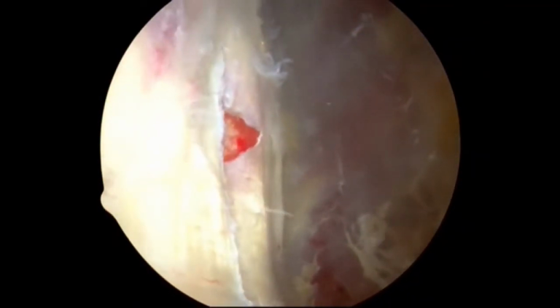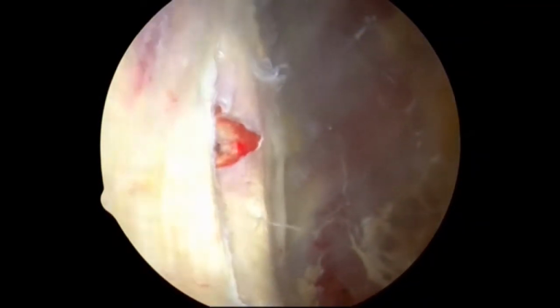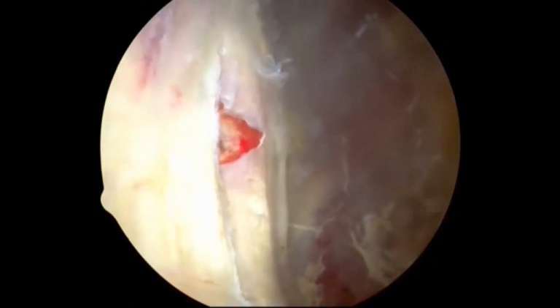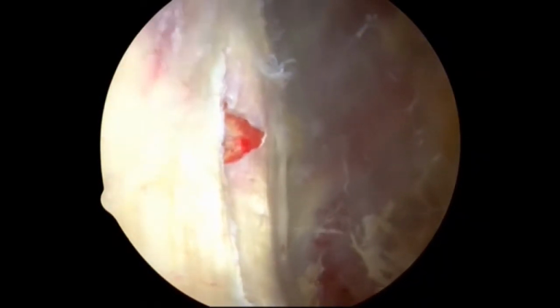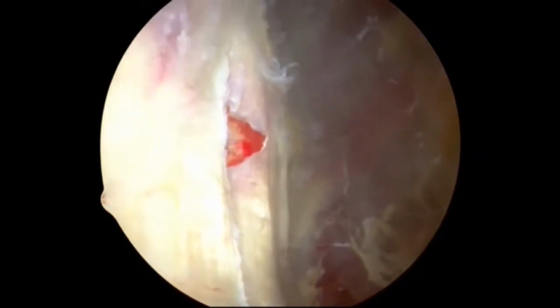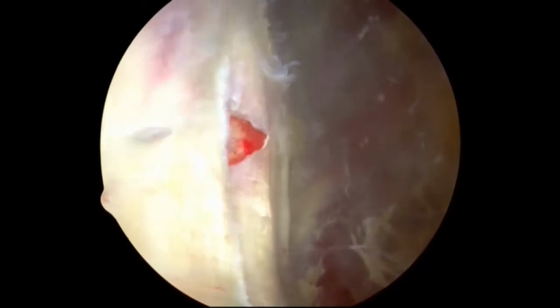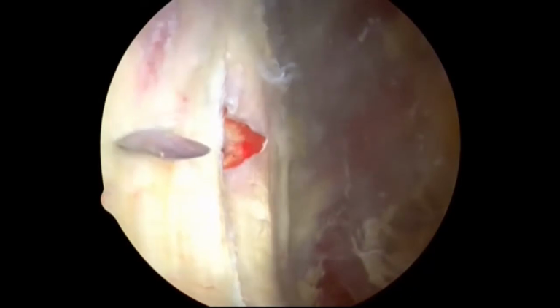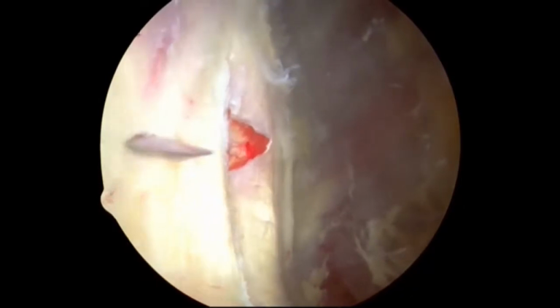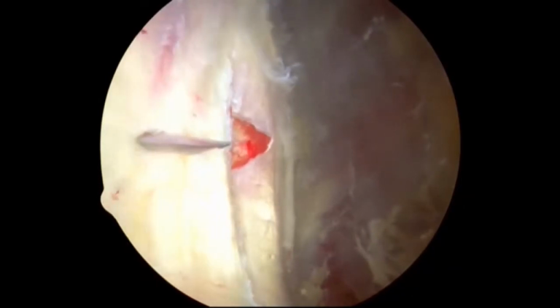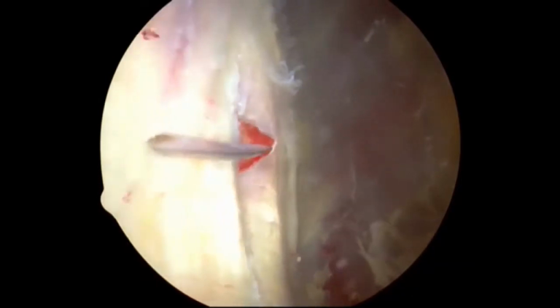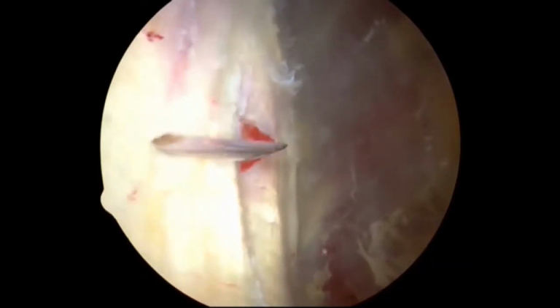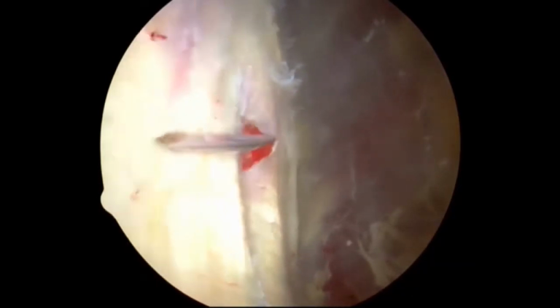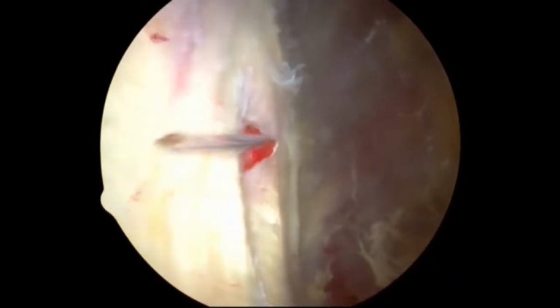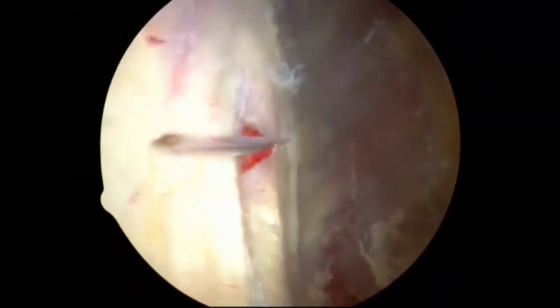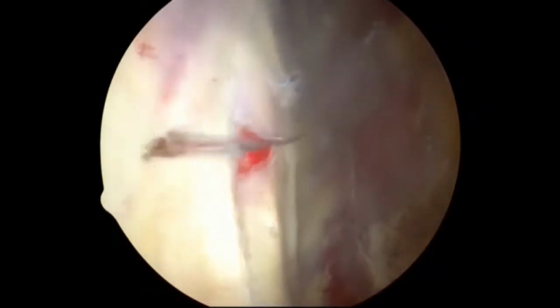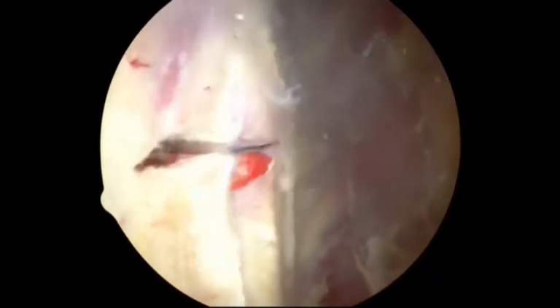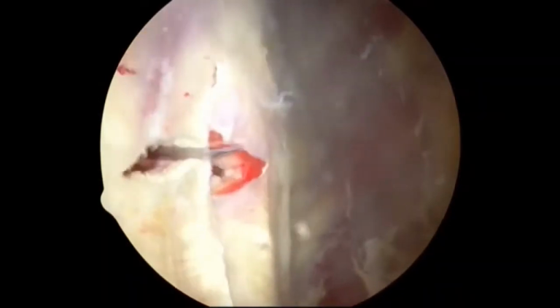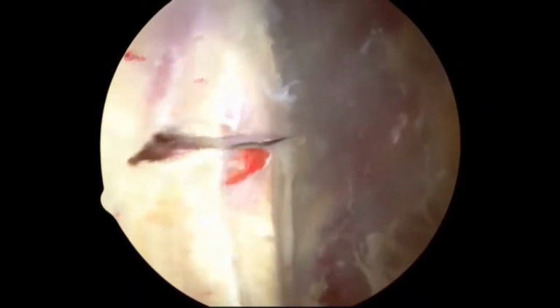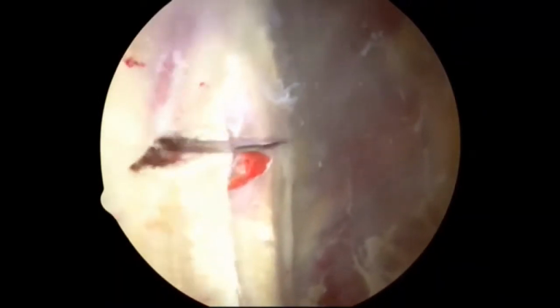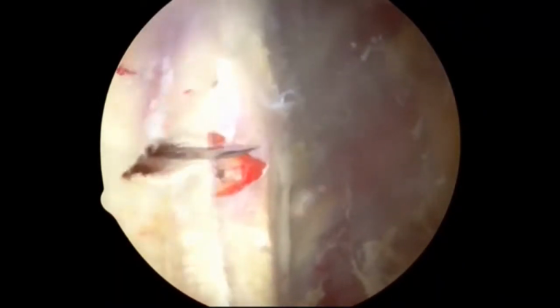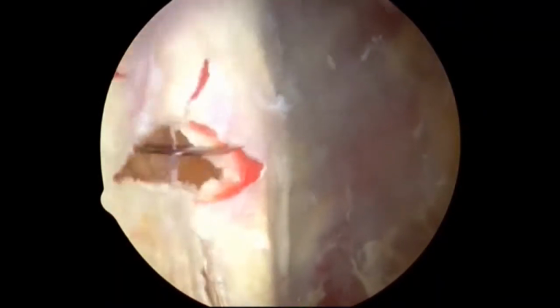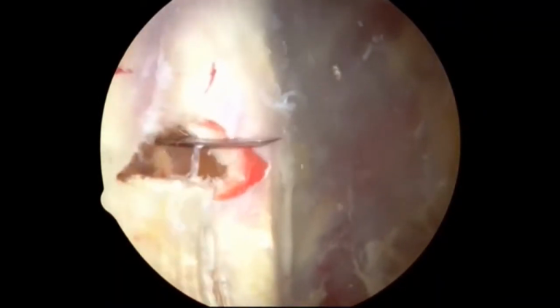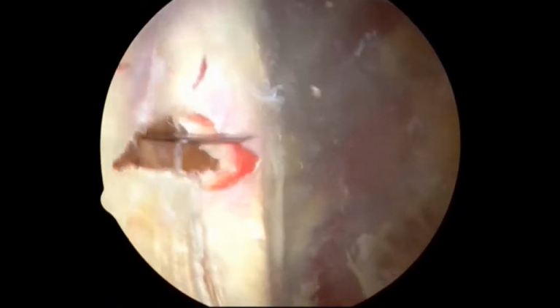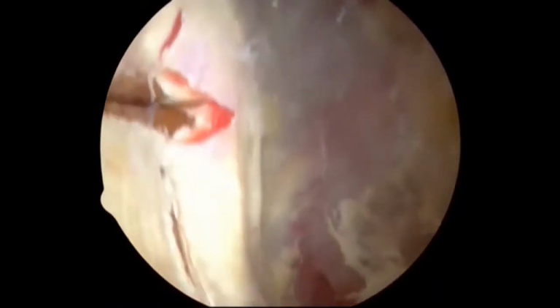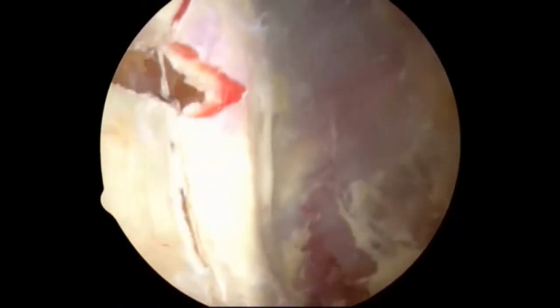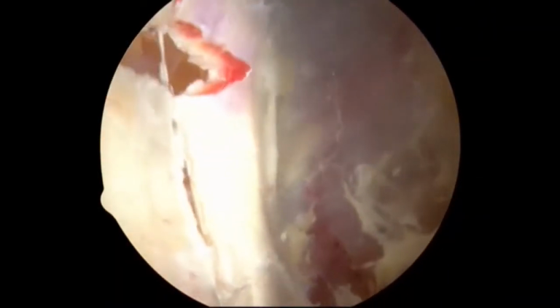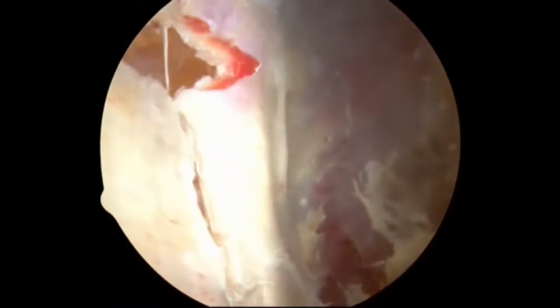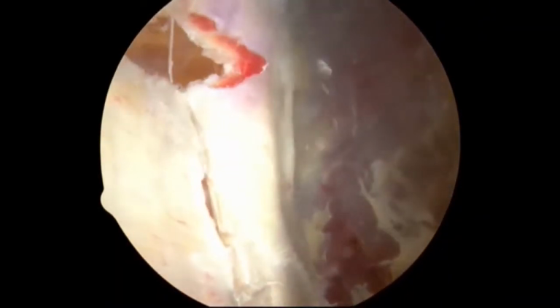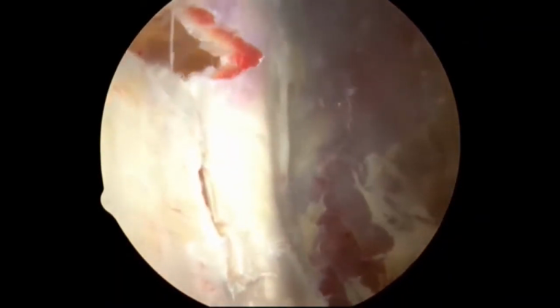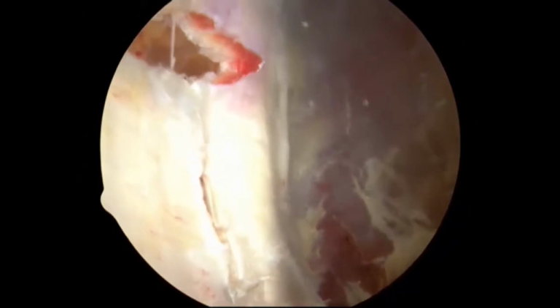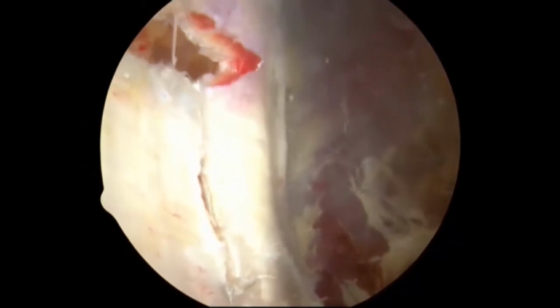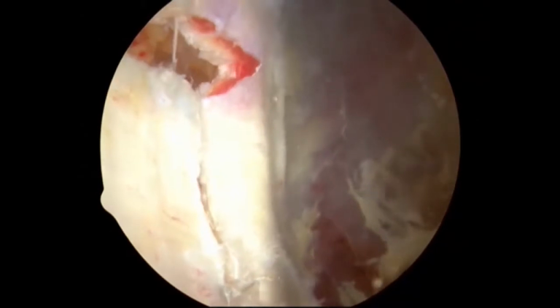The length of the incisions is adjusted to the size of the patient and titrated to the amount of tension on the tendon.